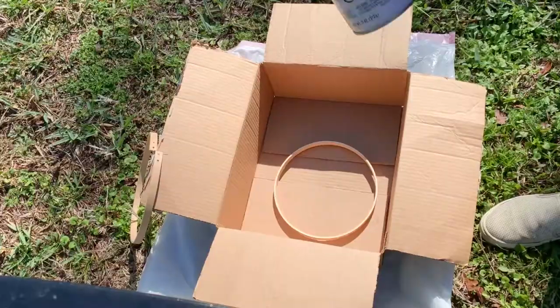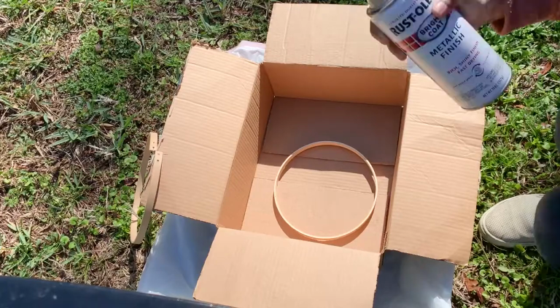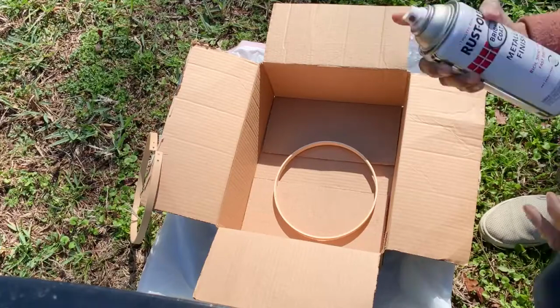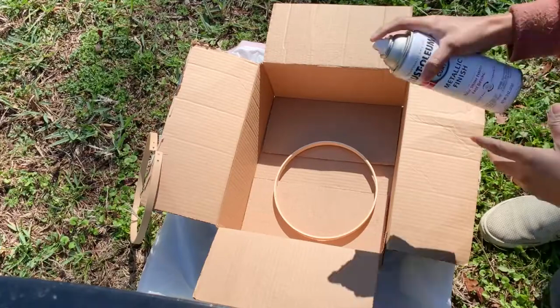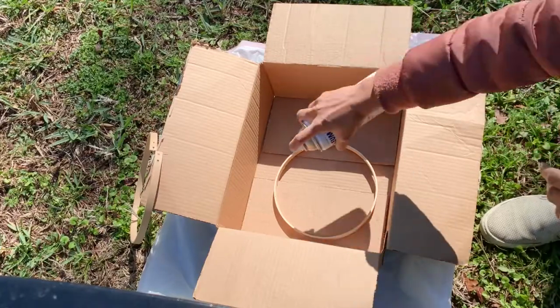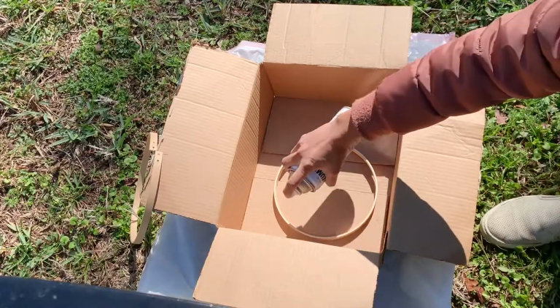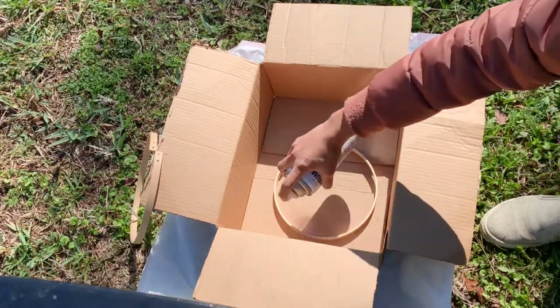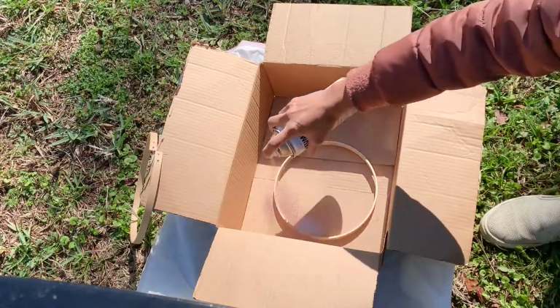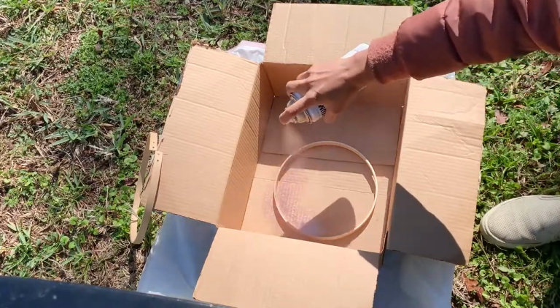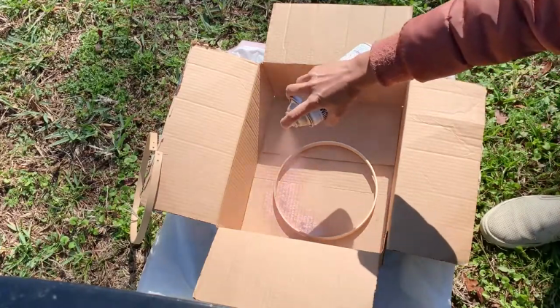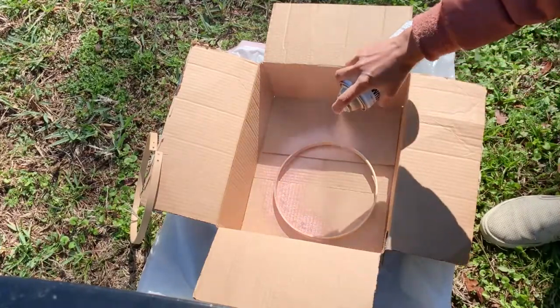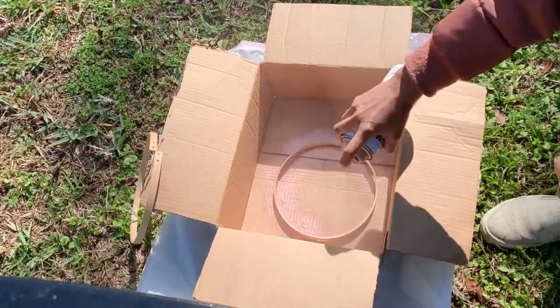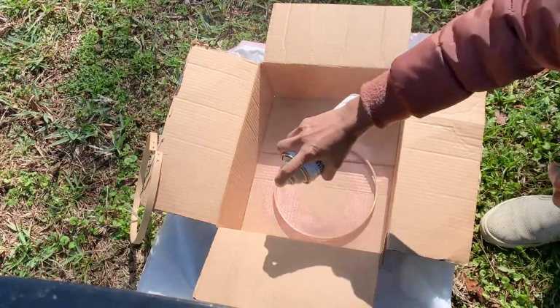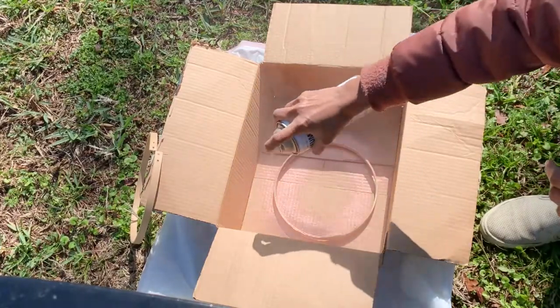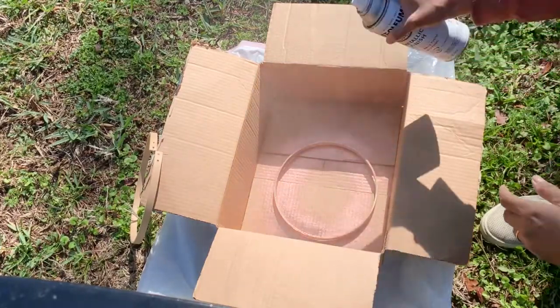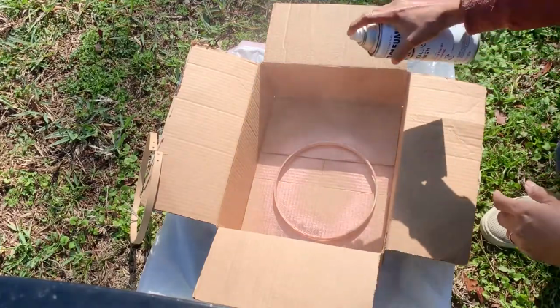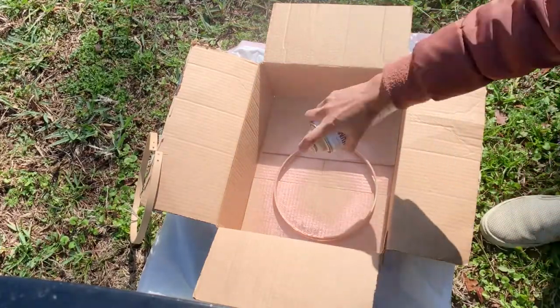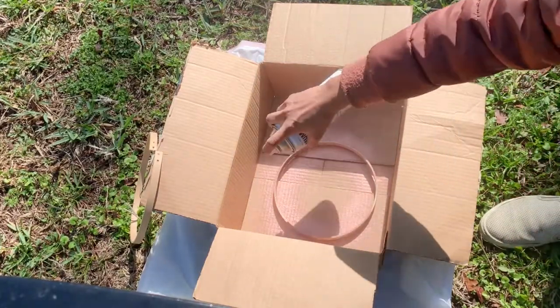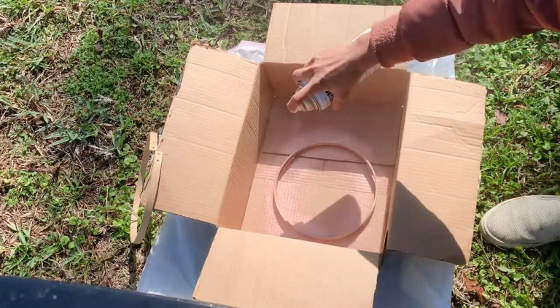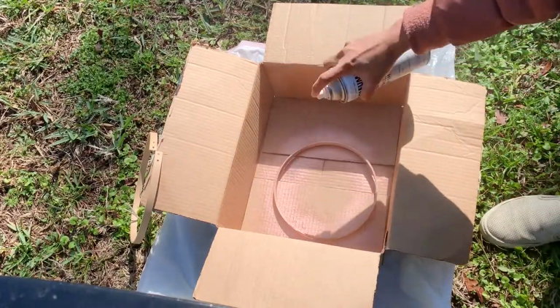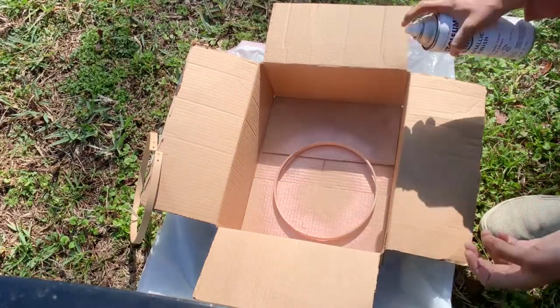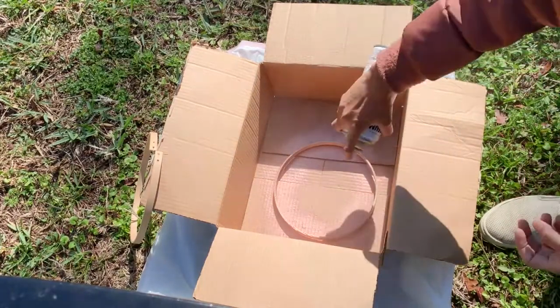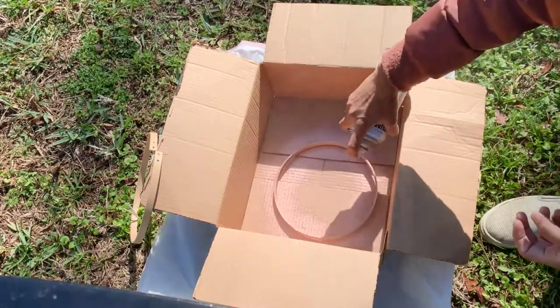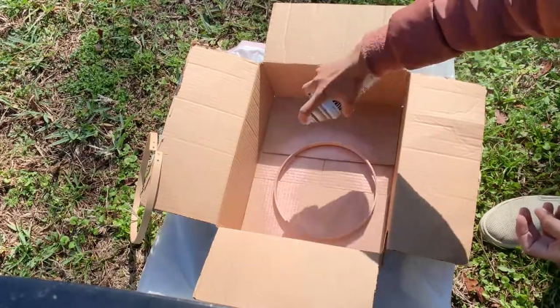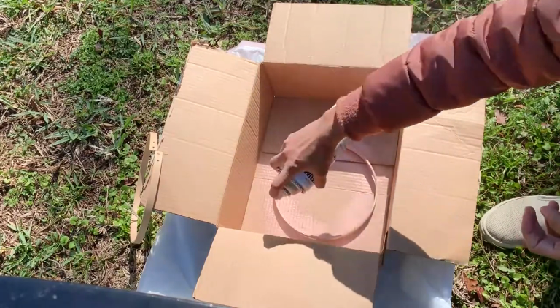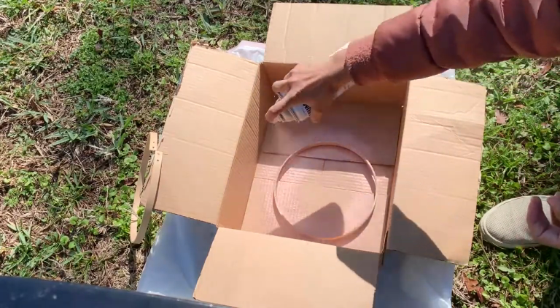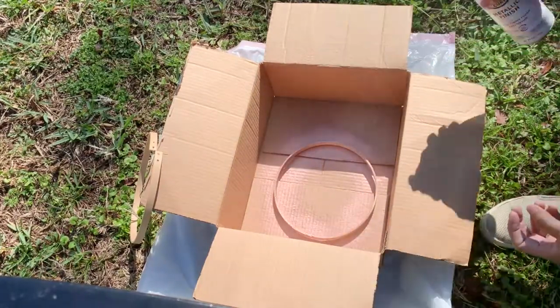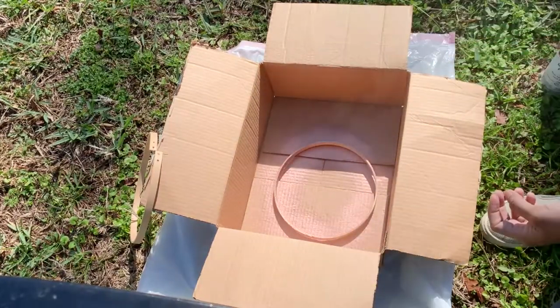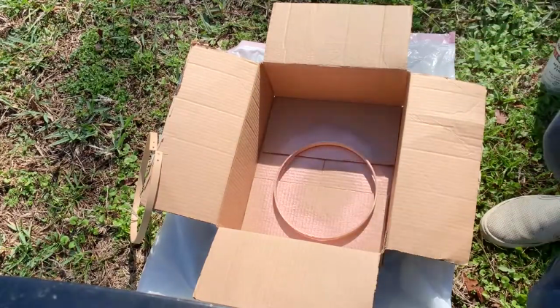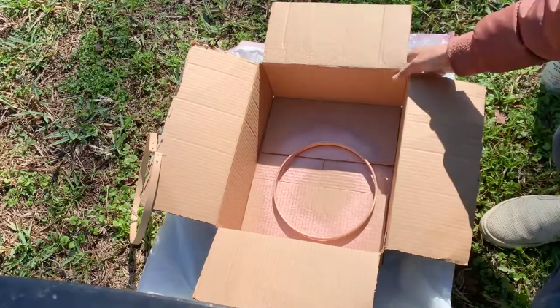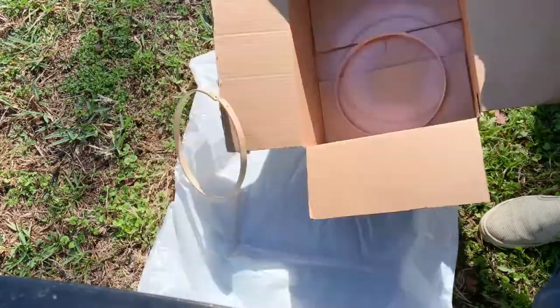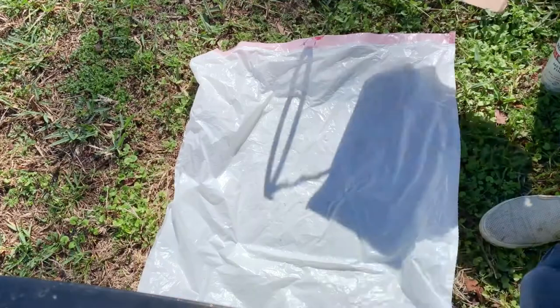Next I took these embroidery hoops and spray-painted them in copper. You can use any metallic color of your liking.